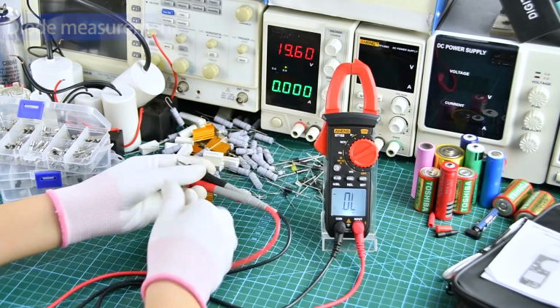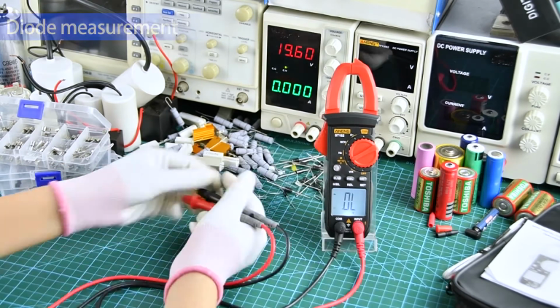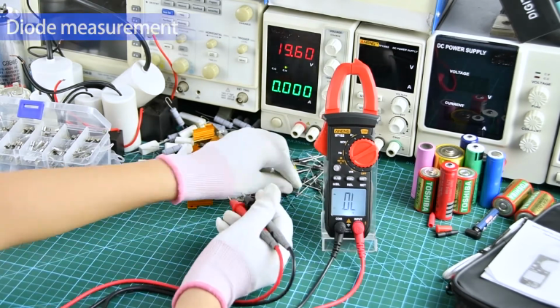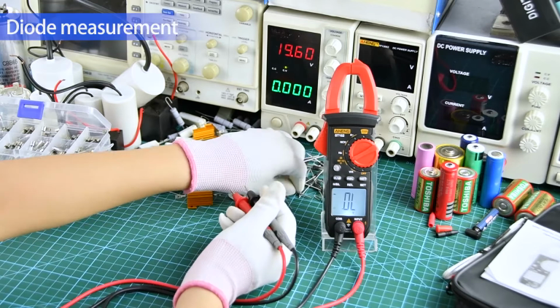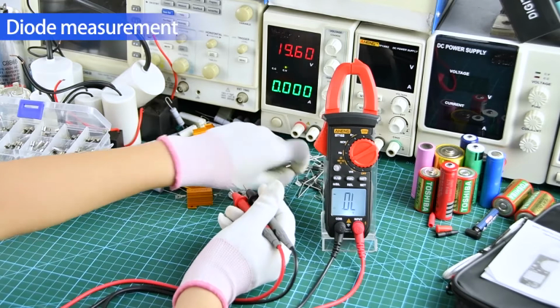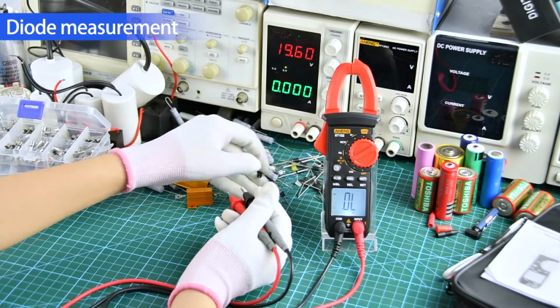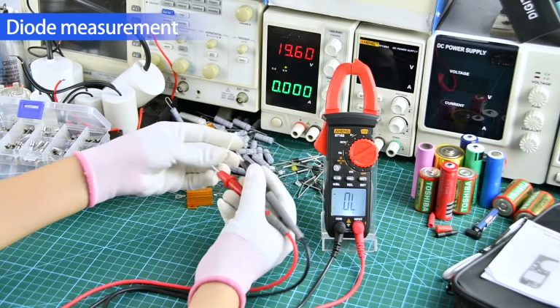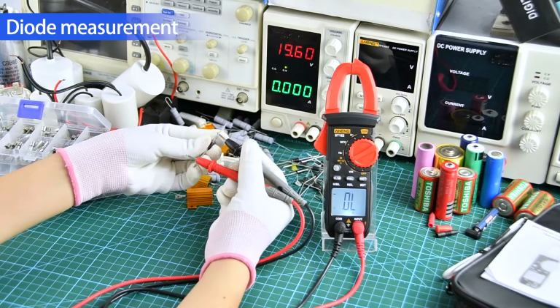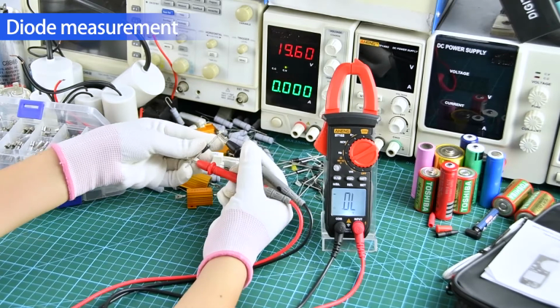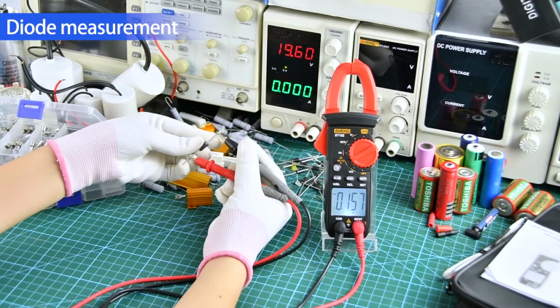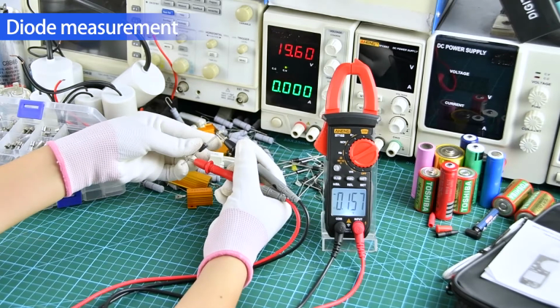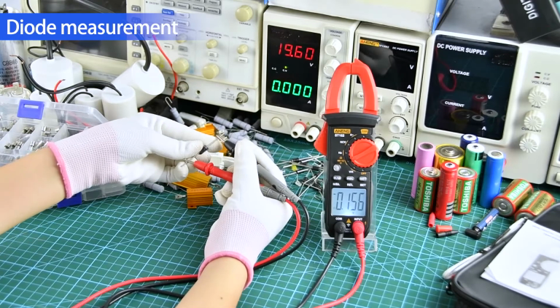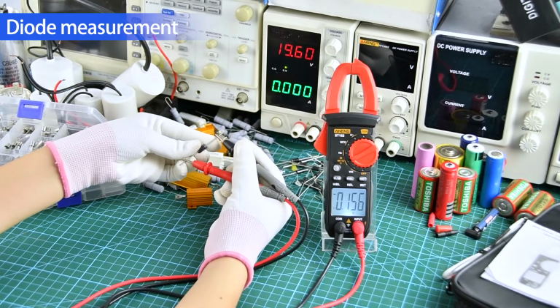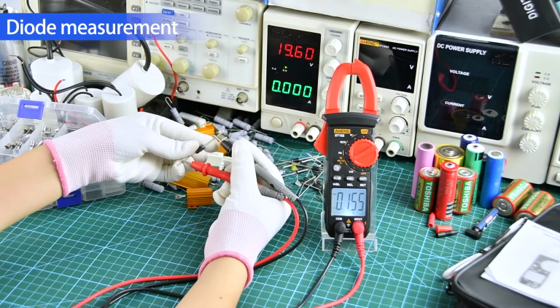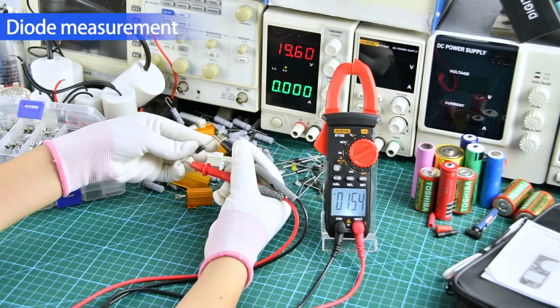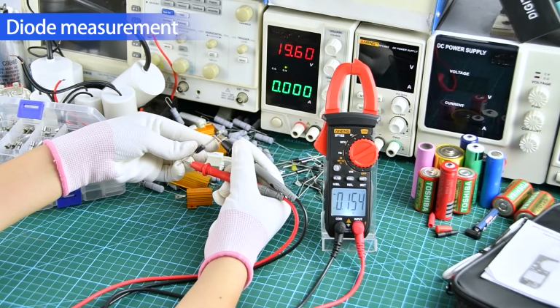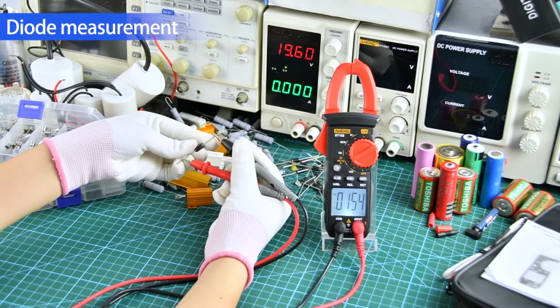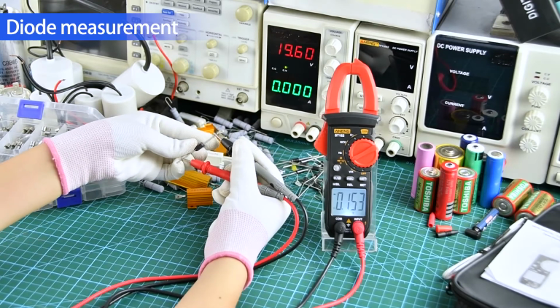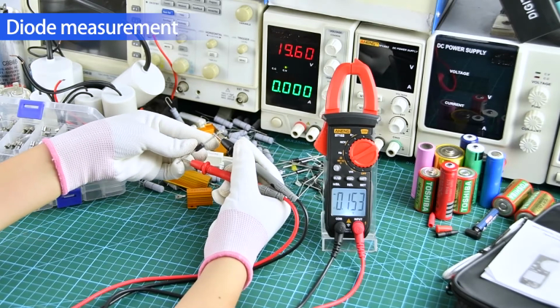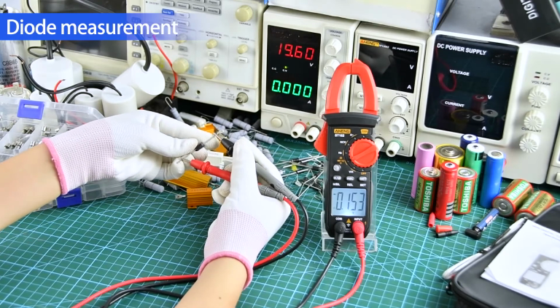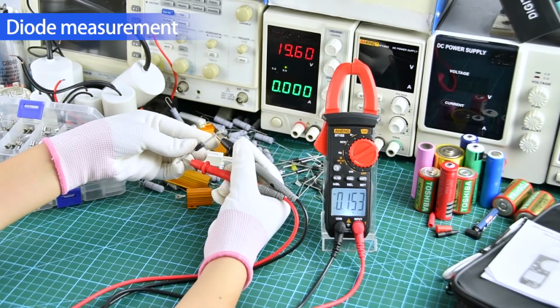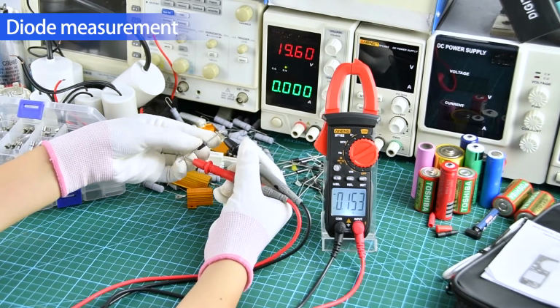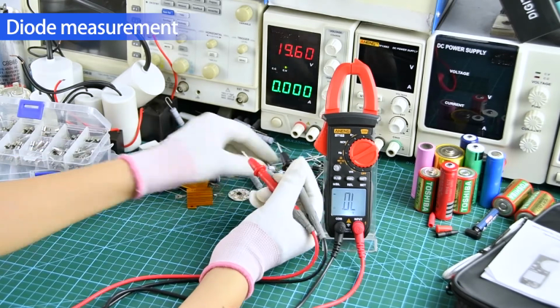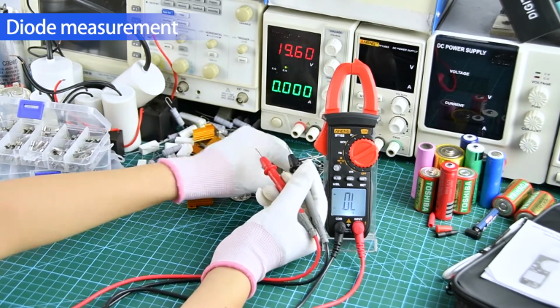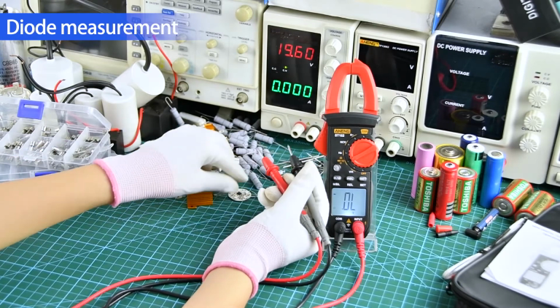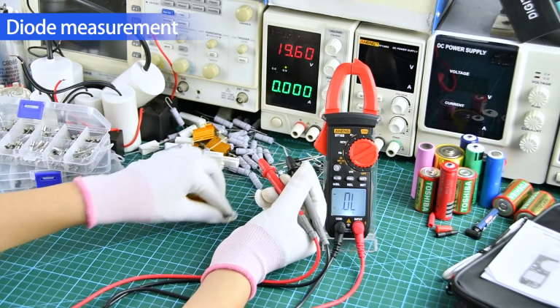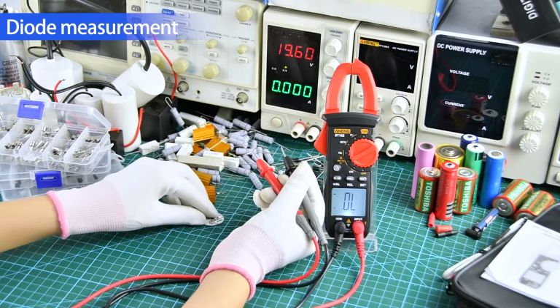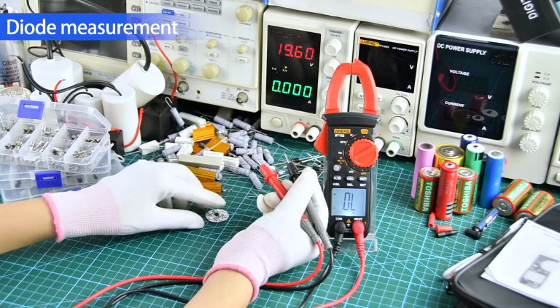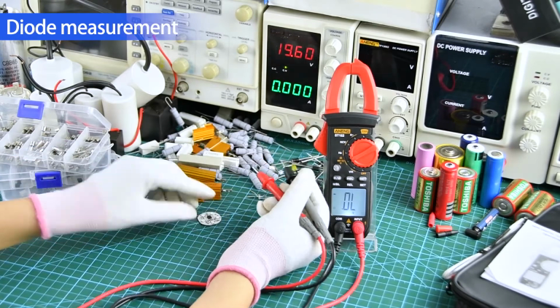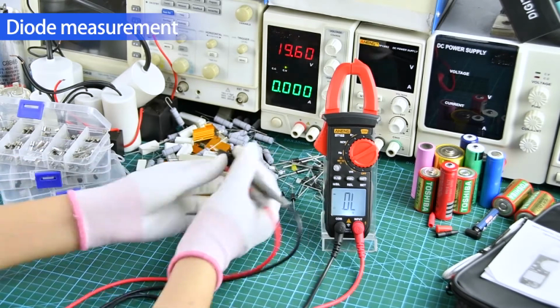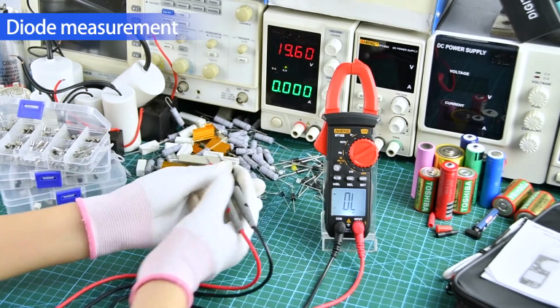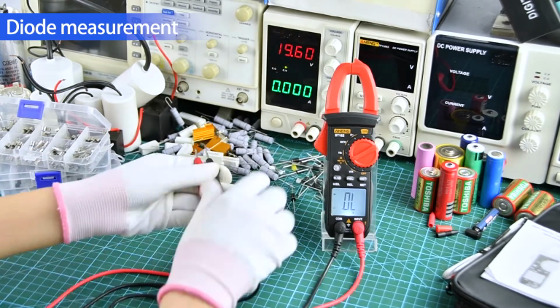Diode measurement: the positive and negative poles need to be aligned.